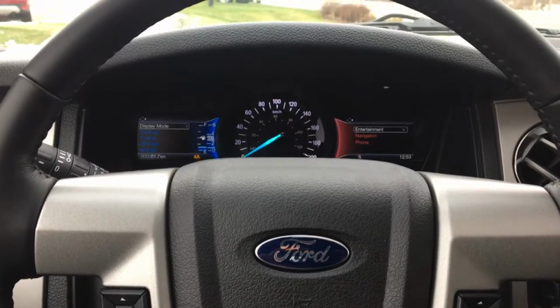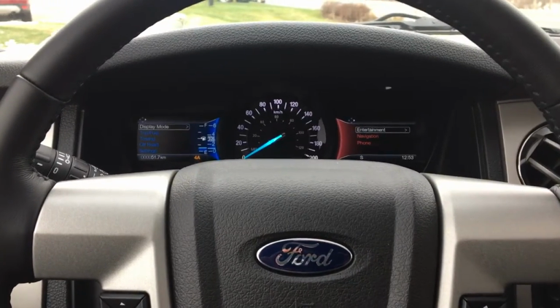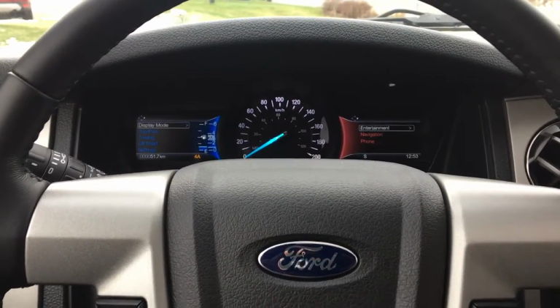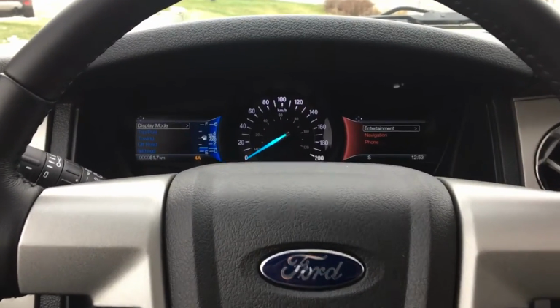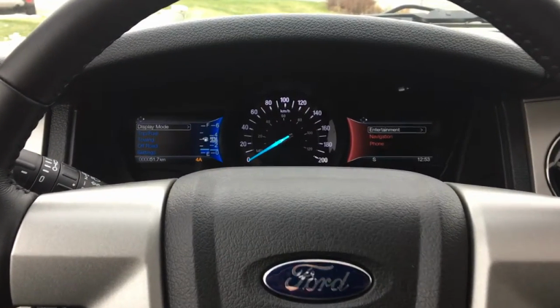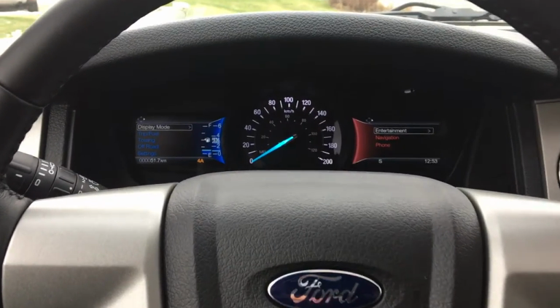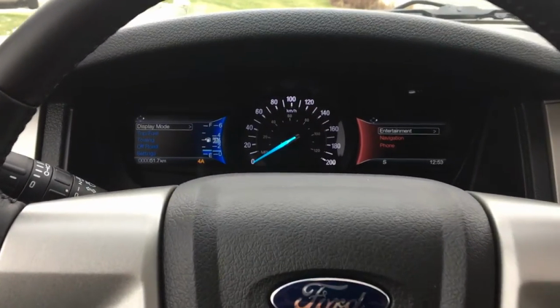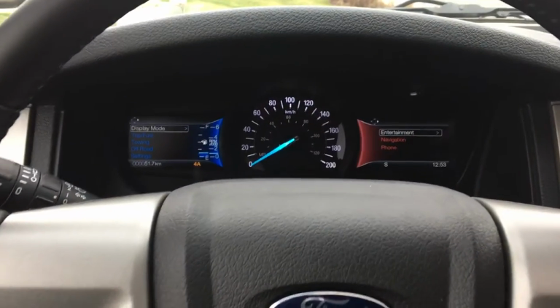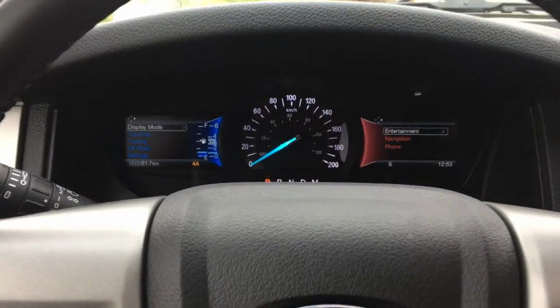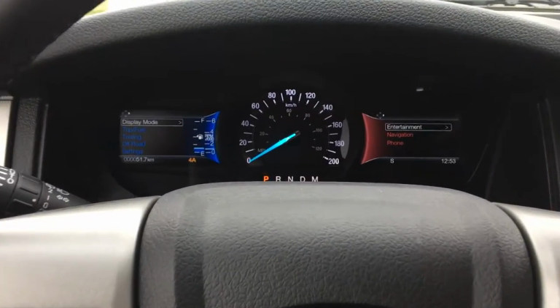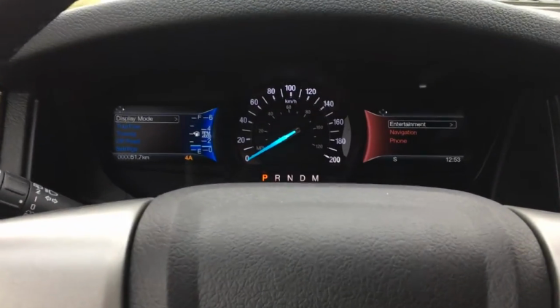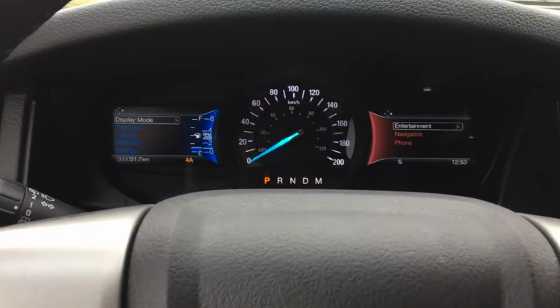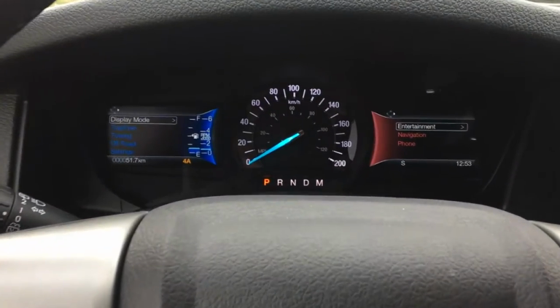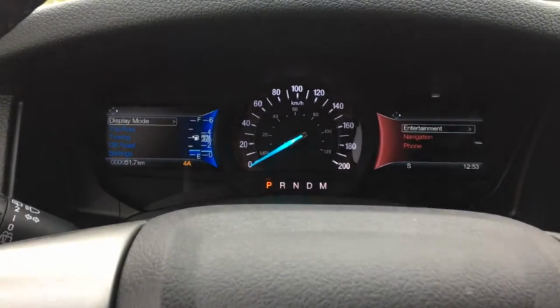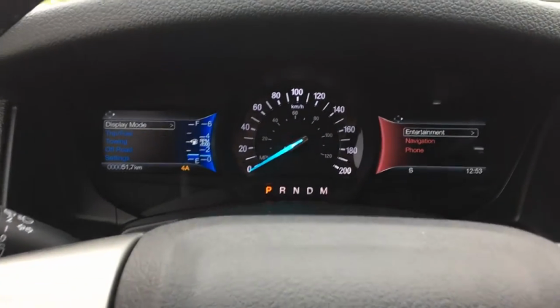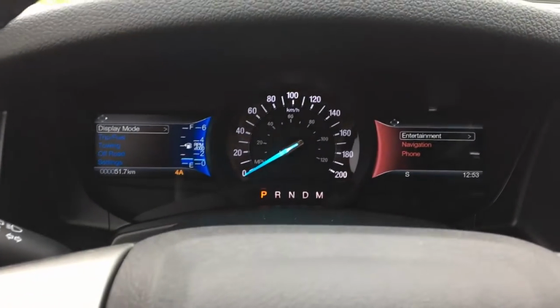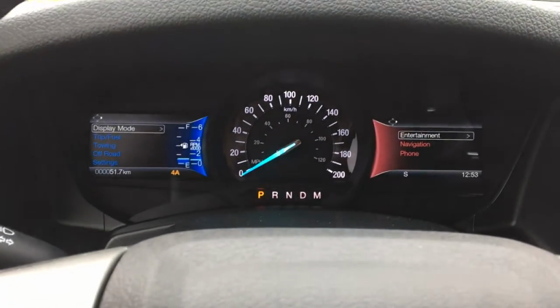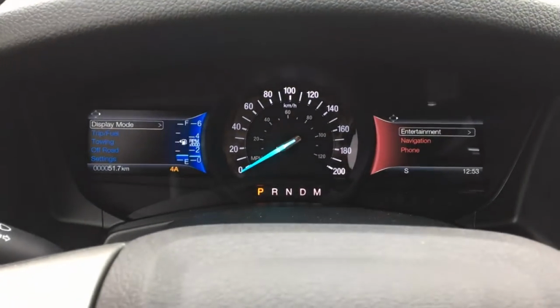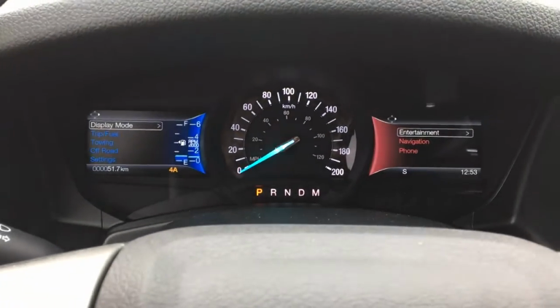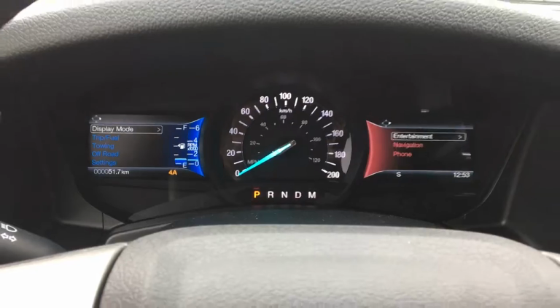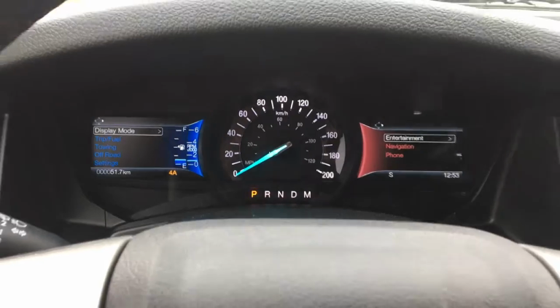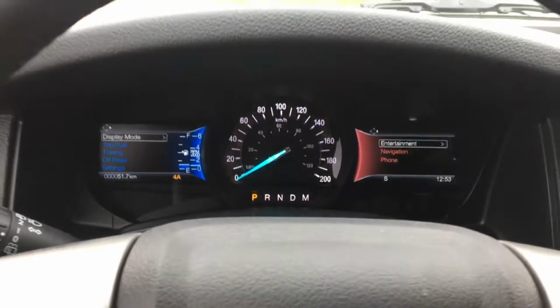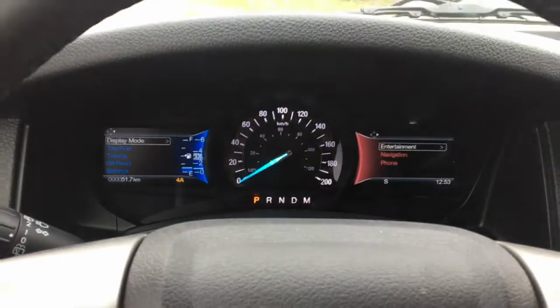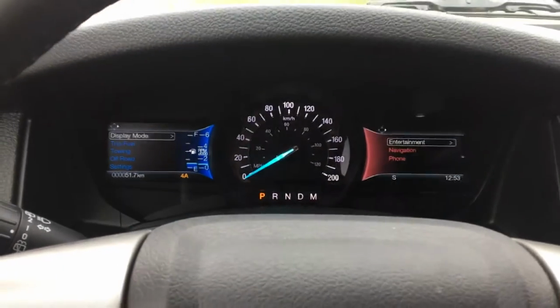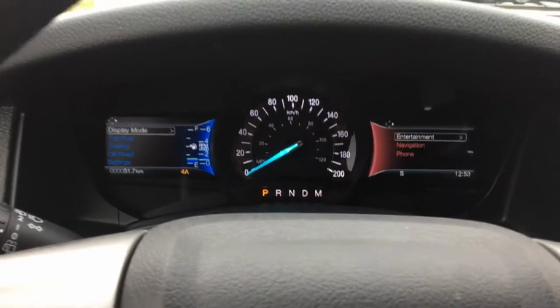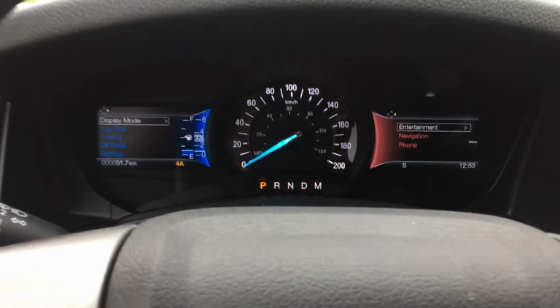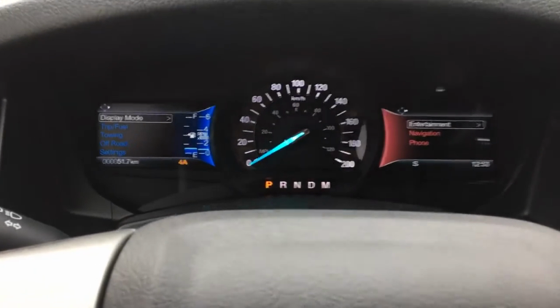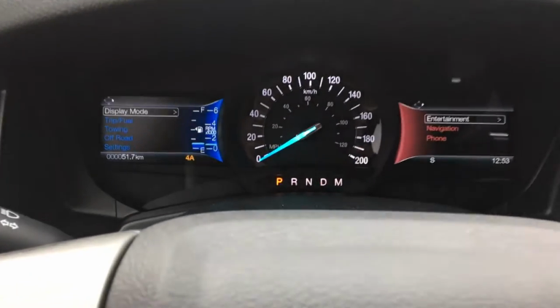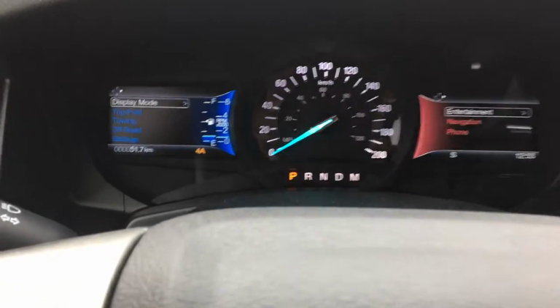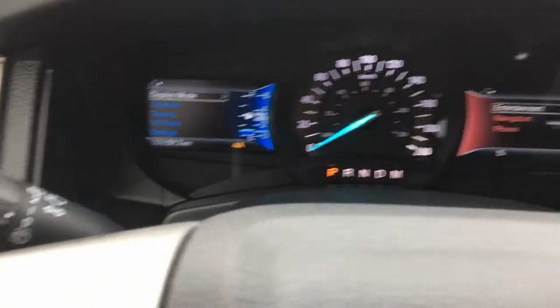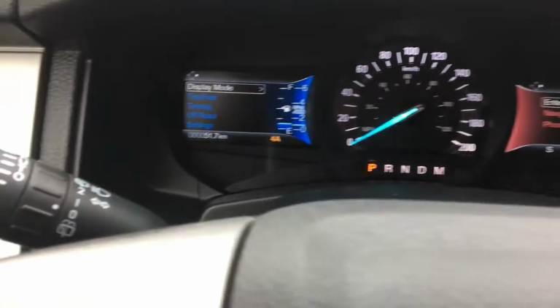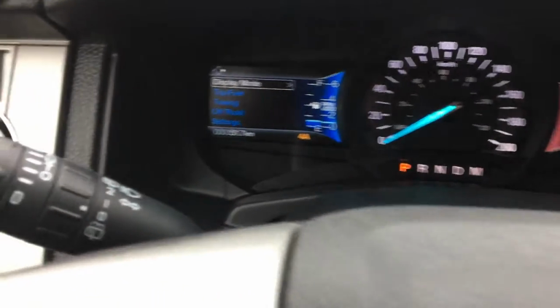Now we're going to talk about the interior of the 2017 Ford Expedition Max Limited.